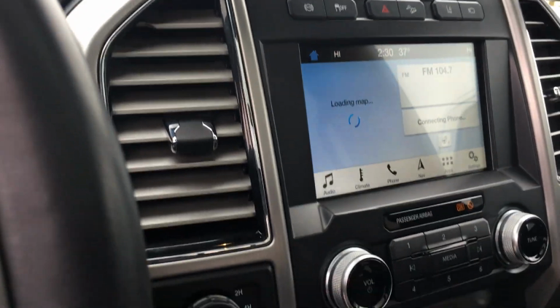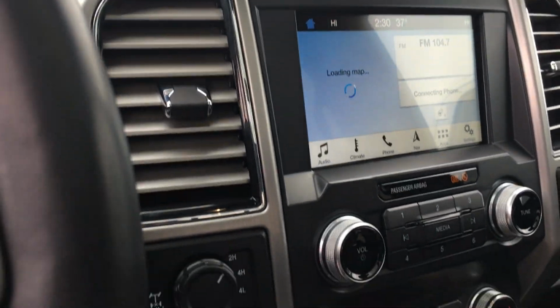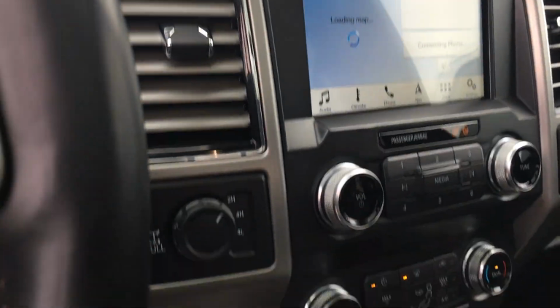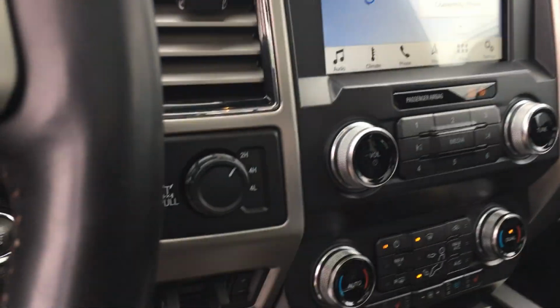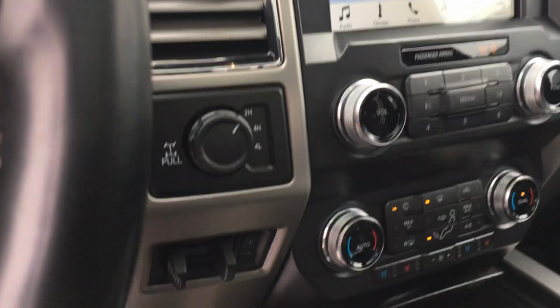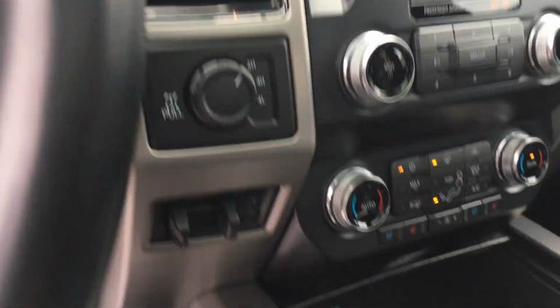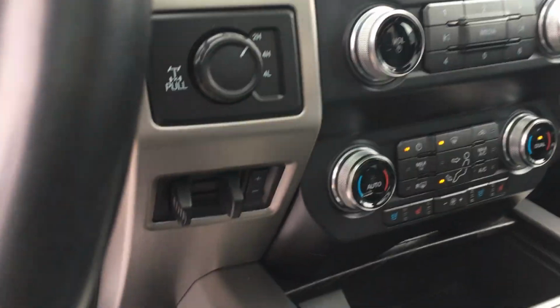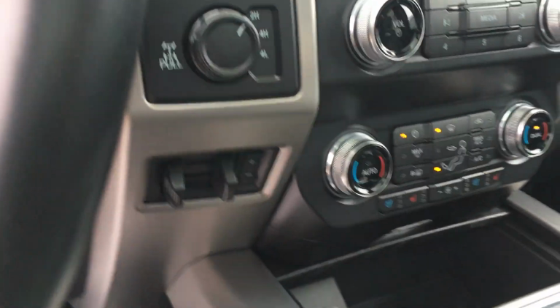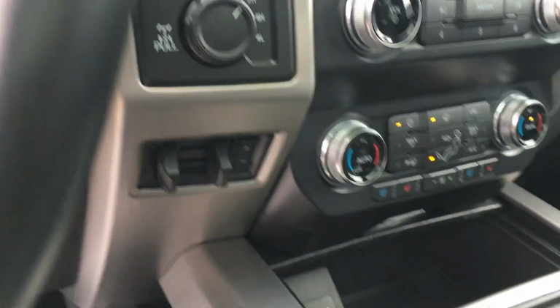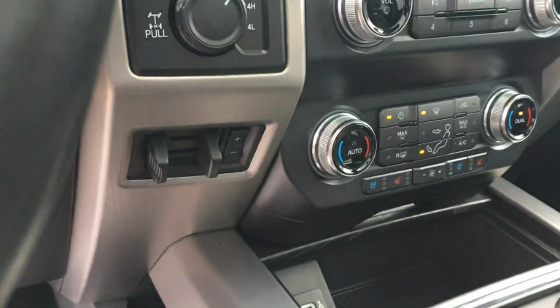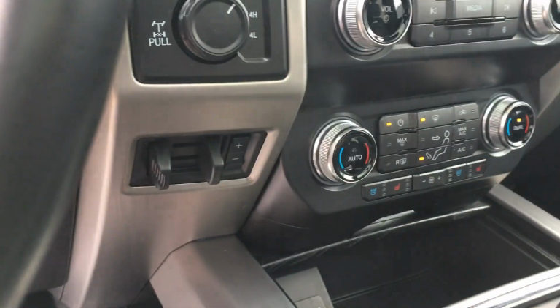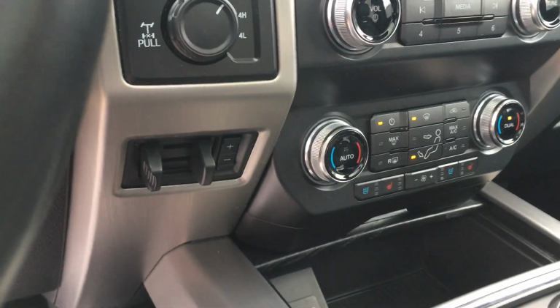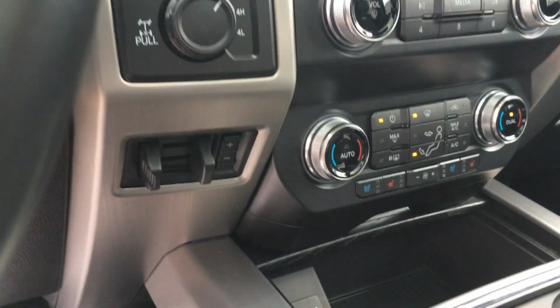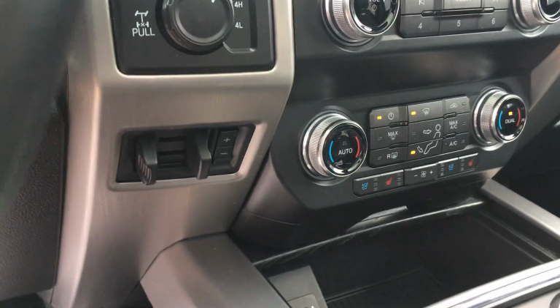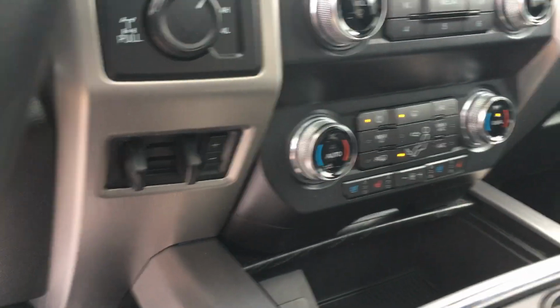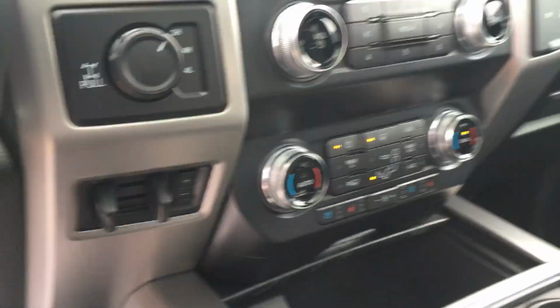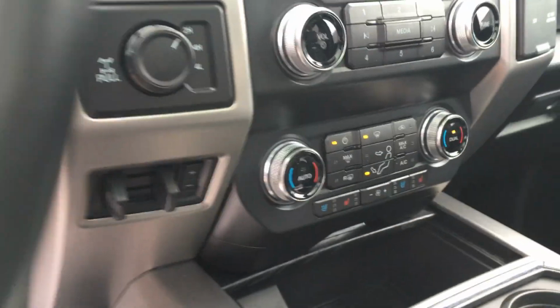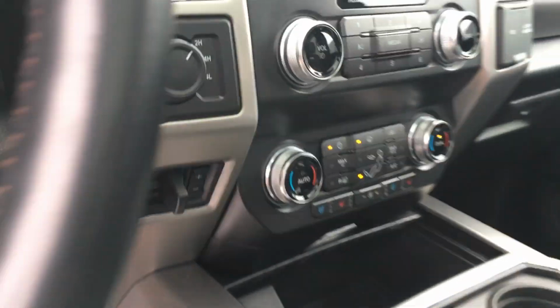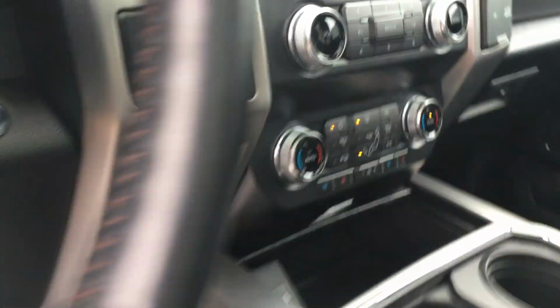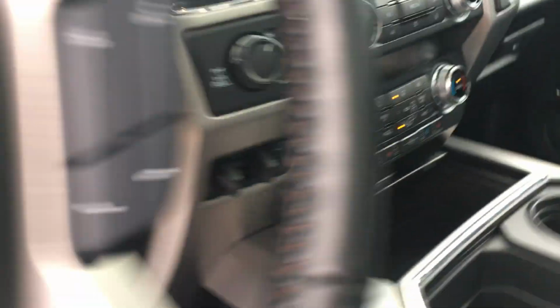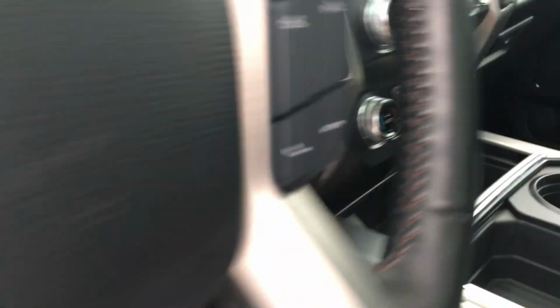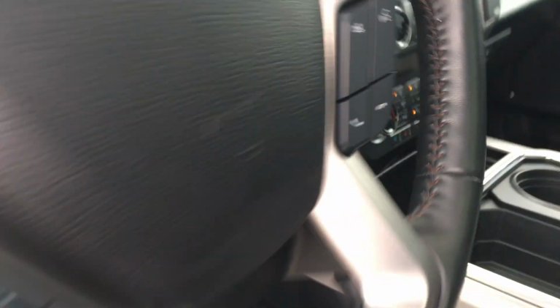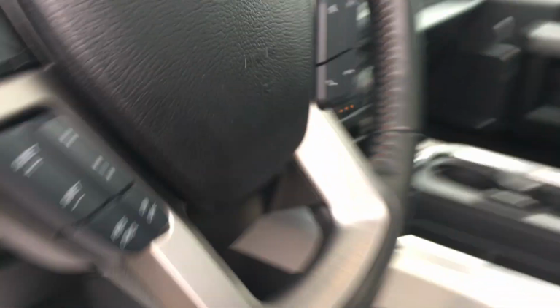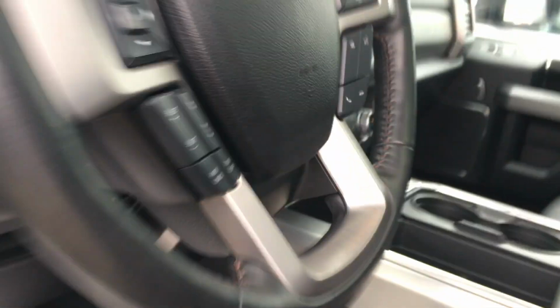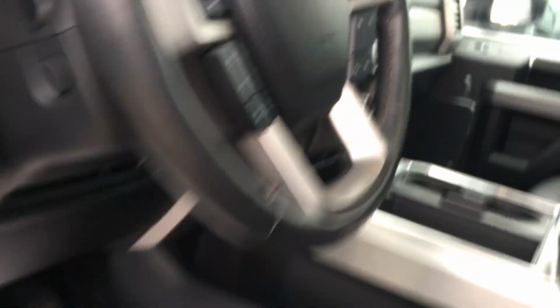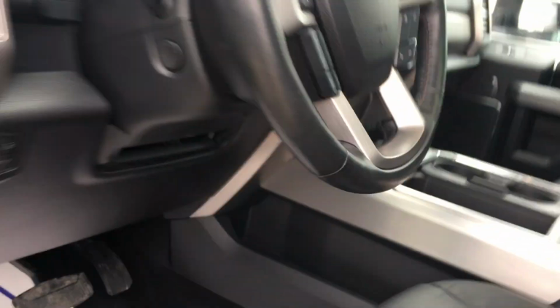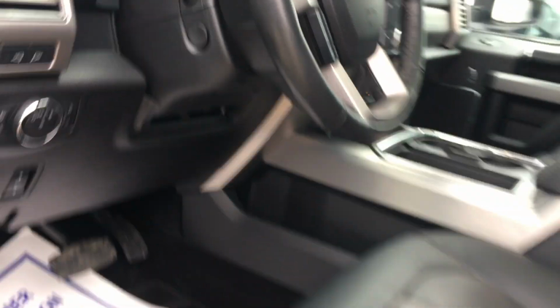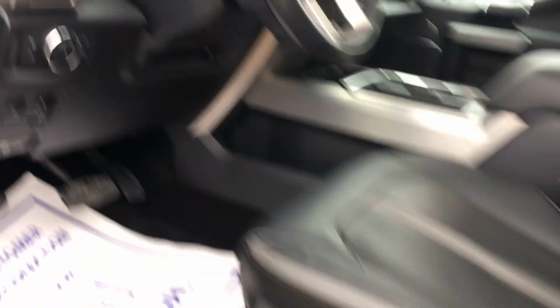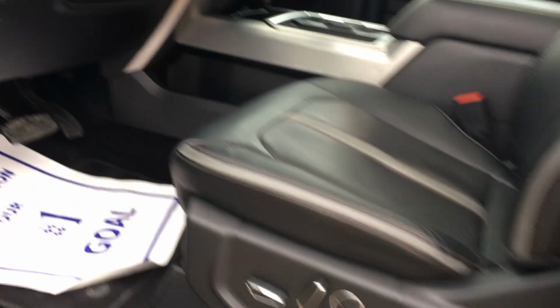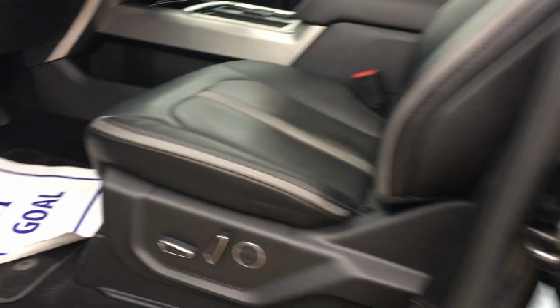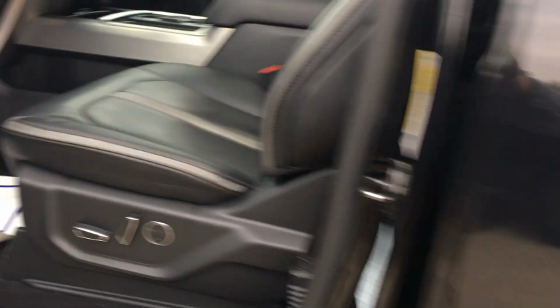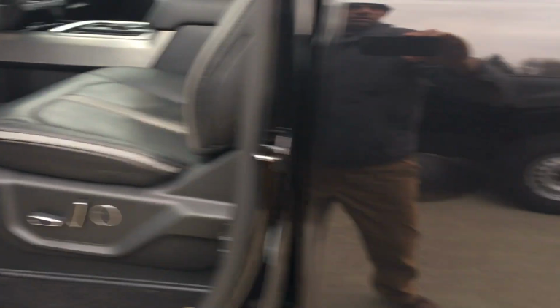It has nav, heated and cooled seats, a trailer brake controller — this truck has it all.